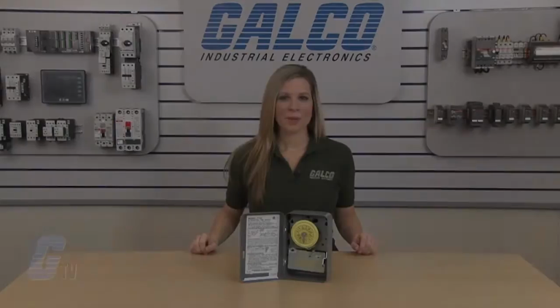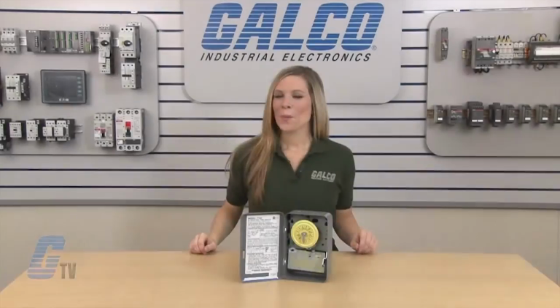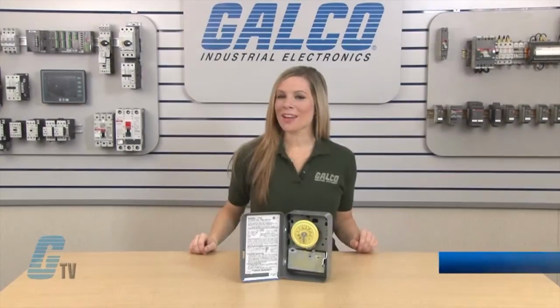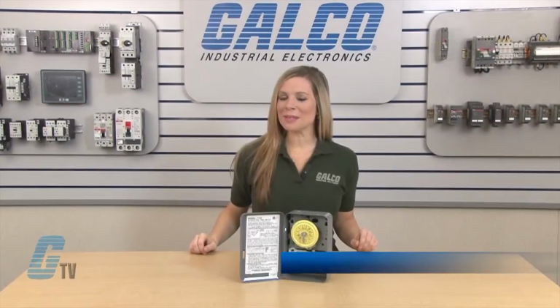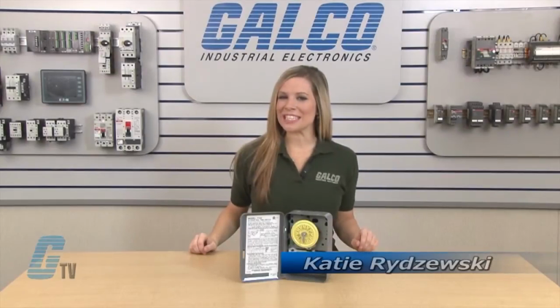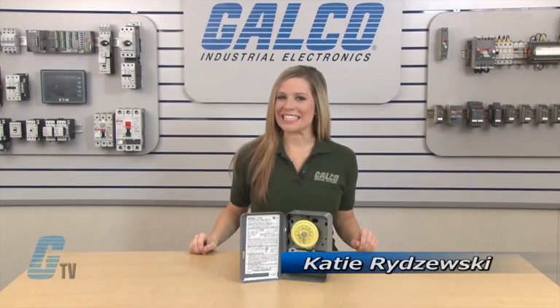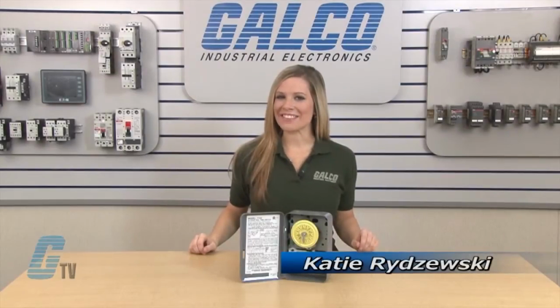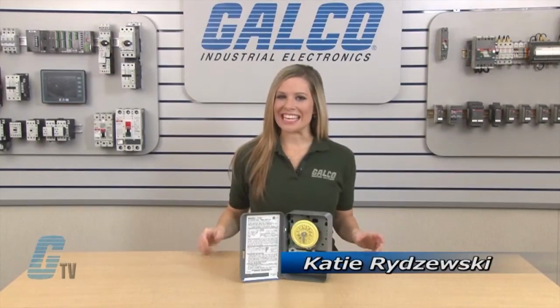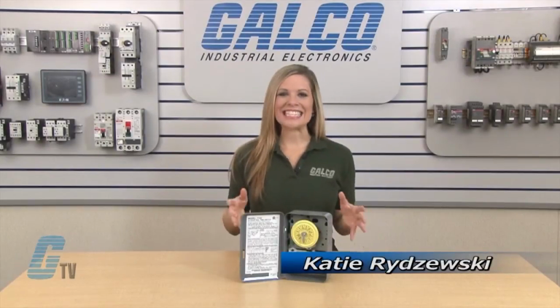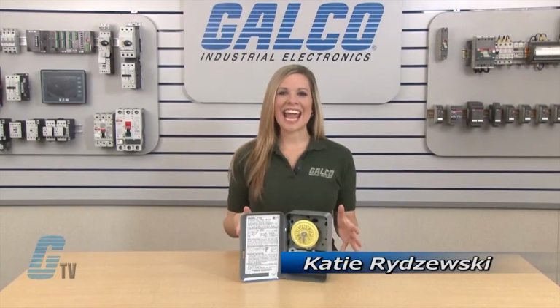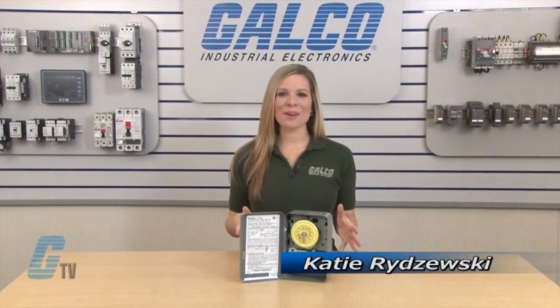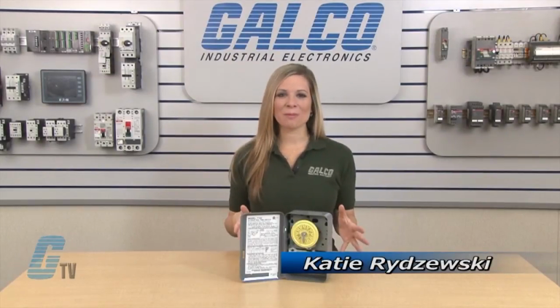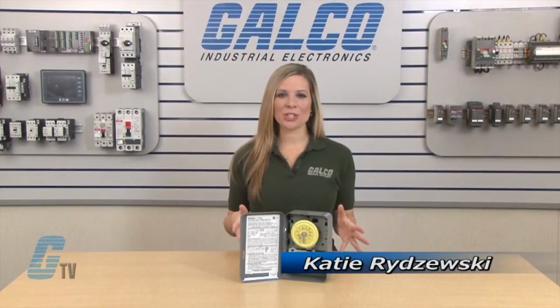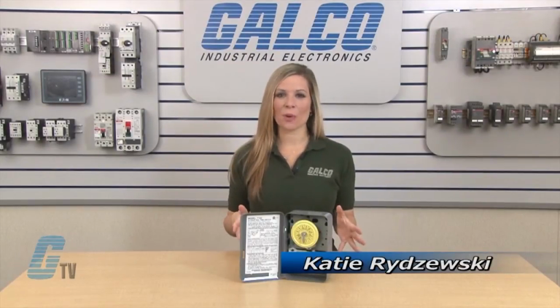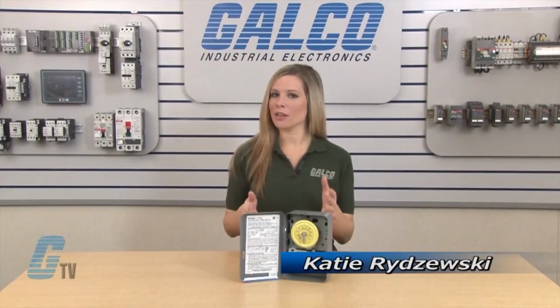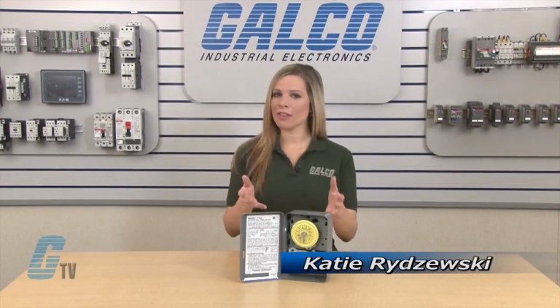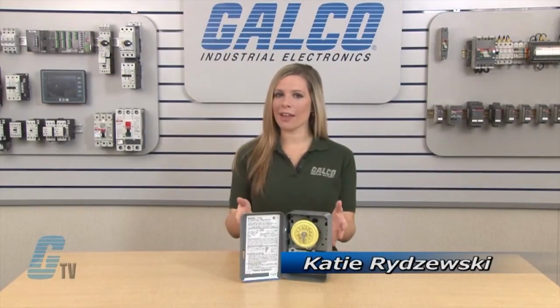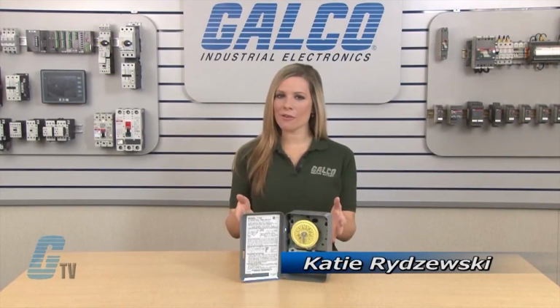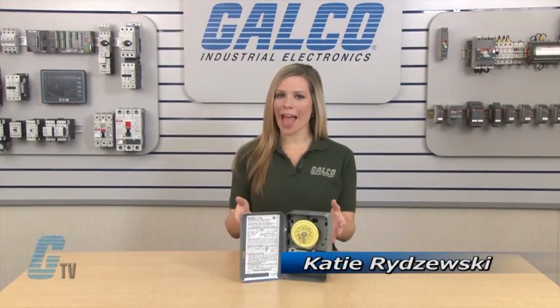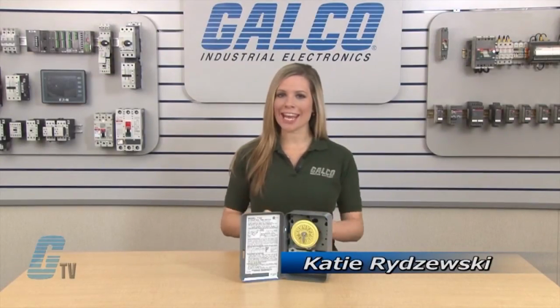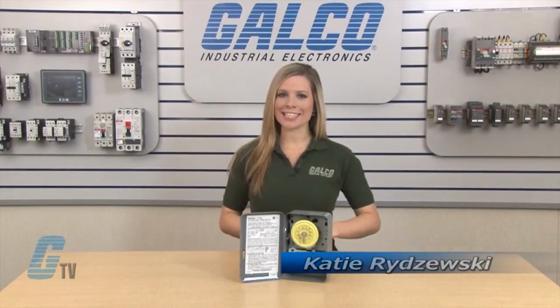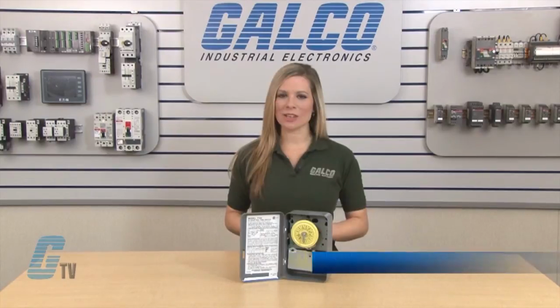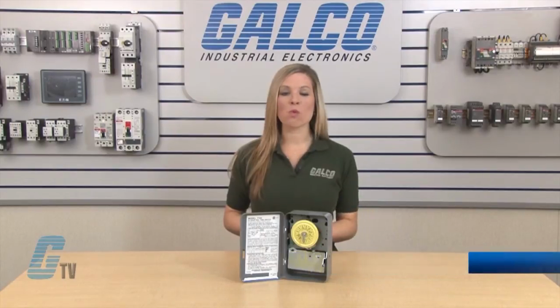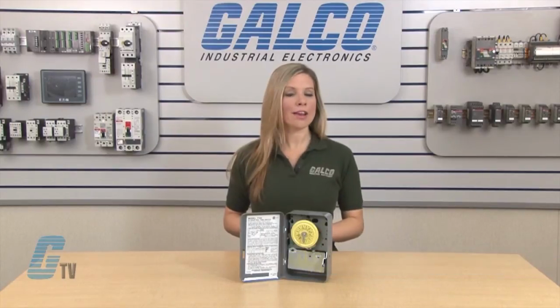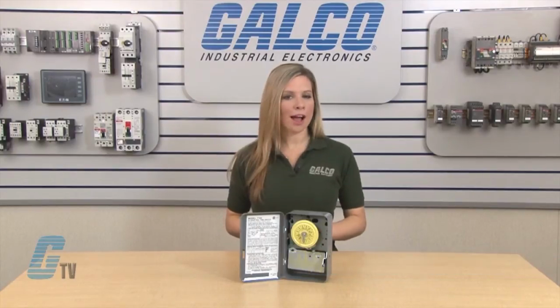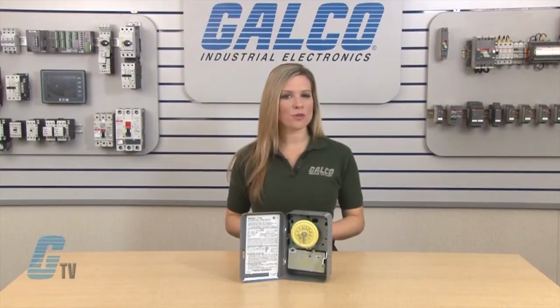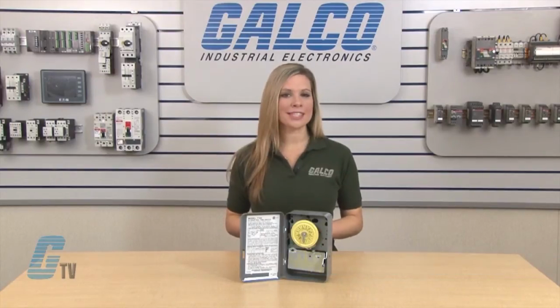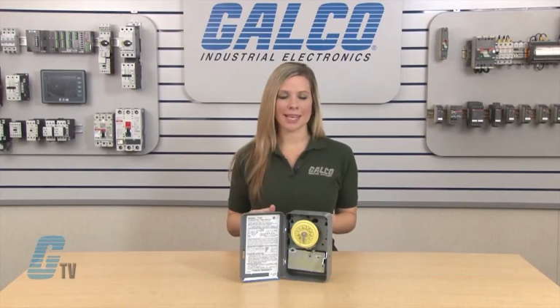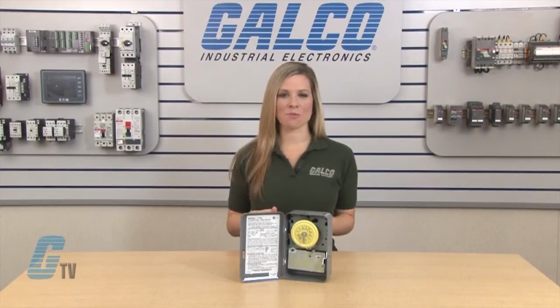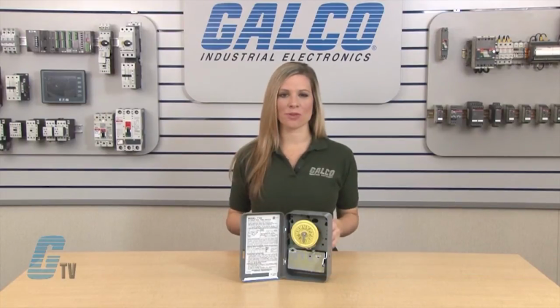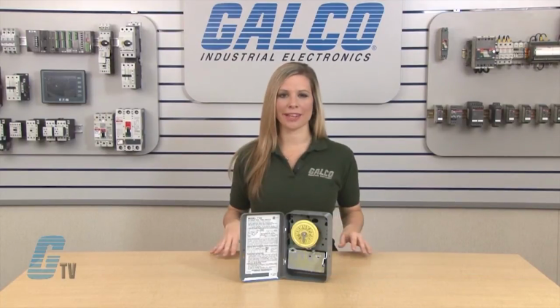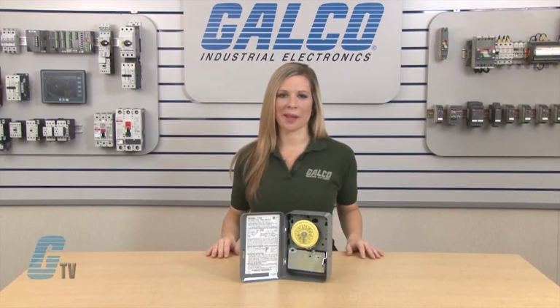Welcome to G-TV. Today I will be showing you the Intermatic T100 Timer Relay.